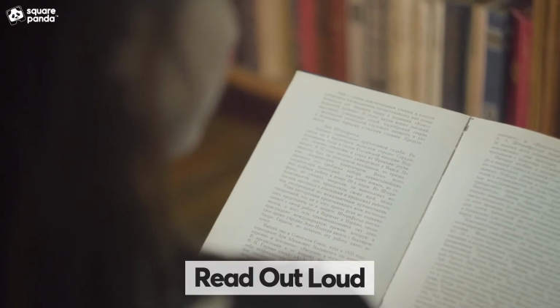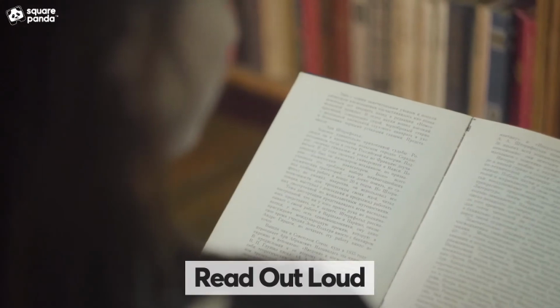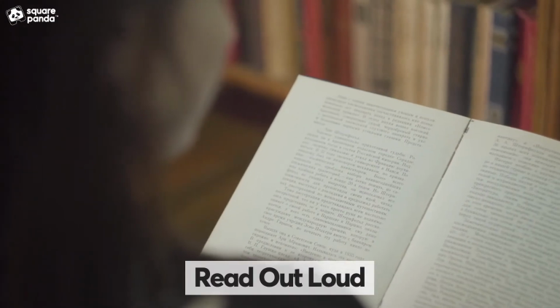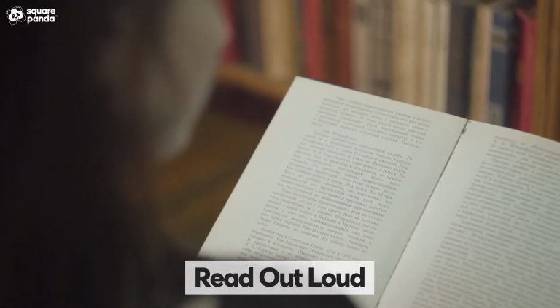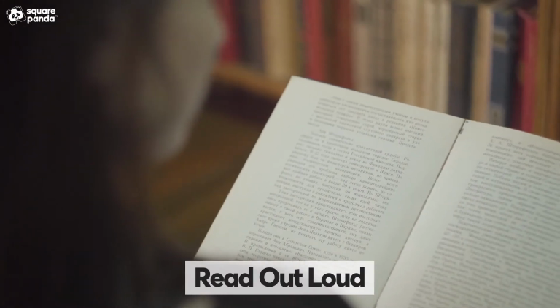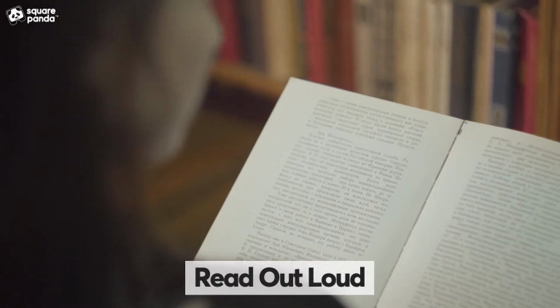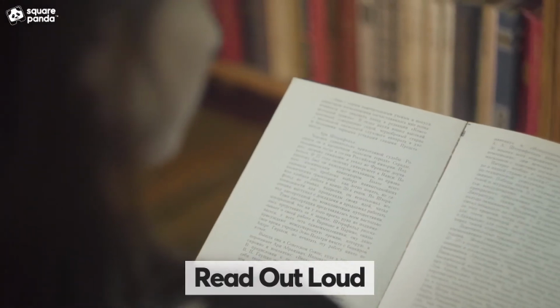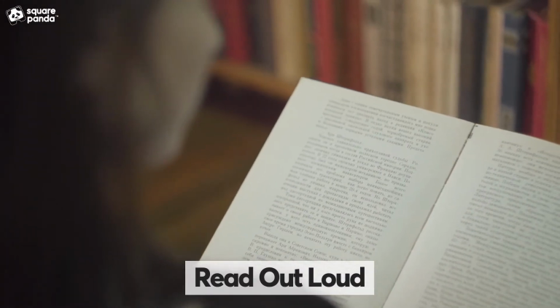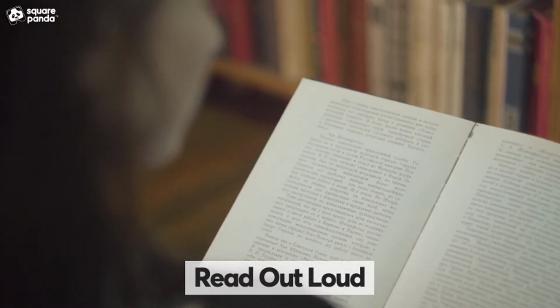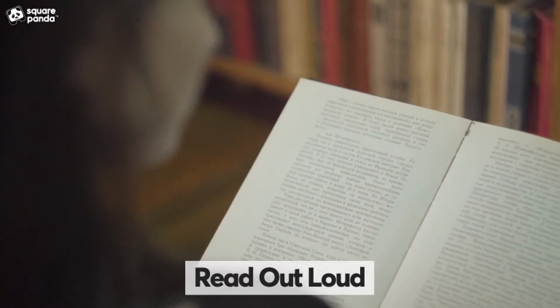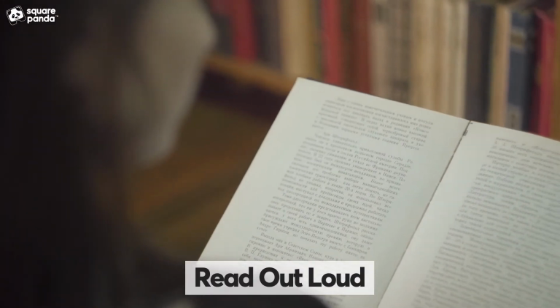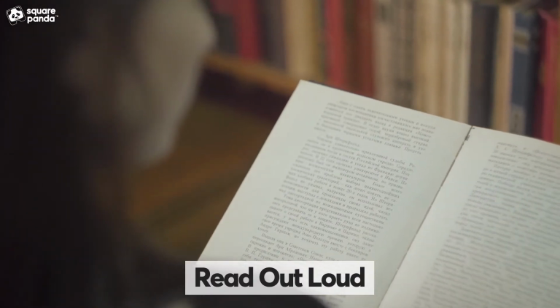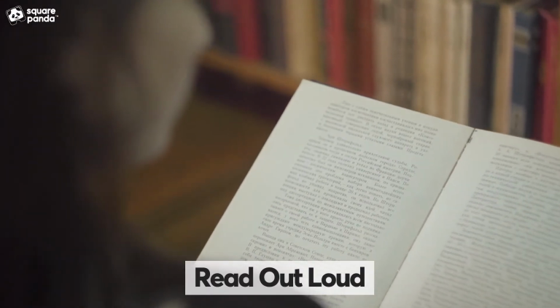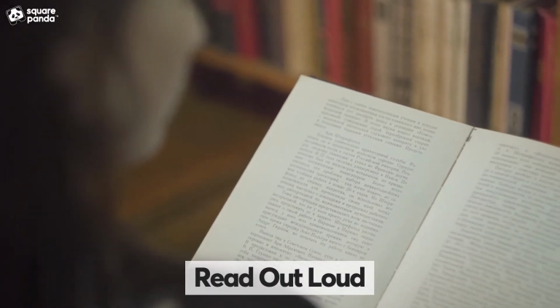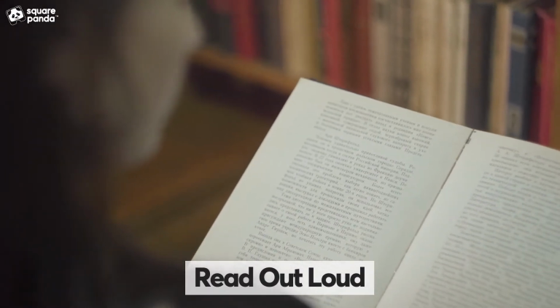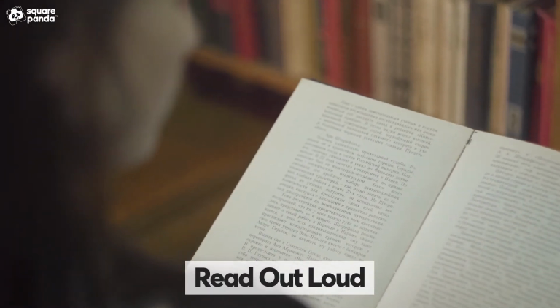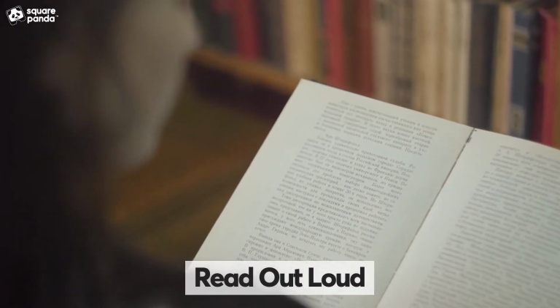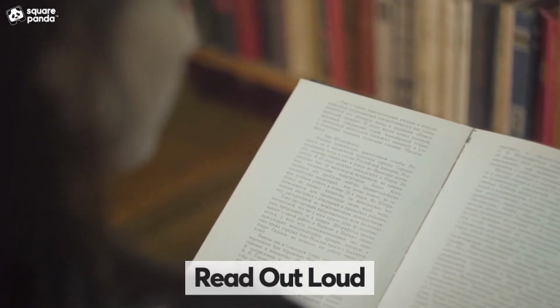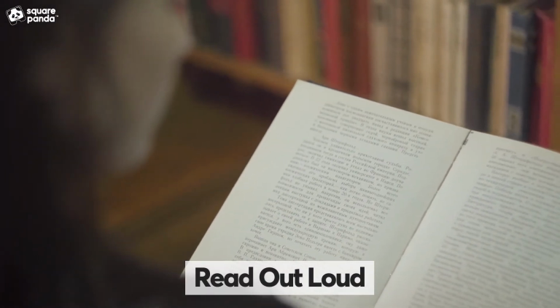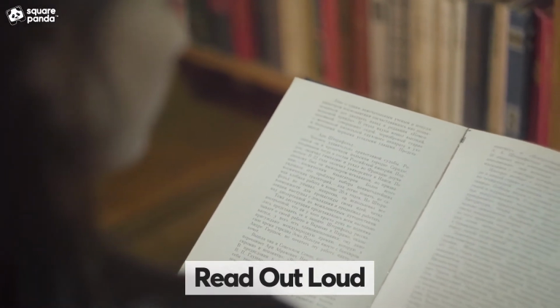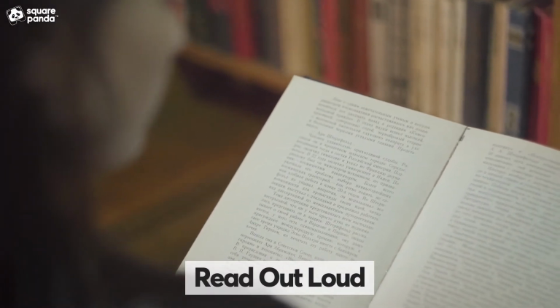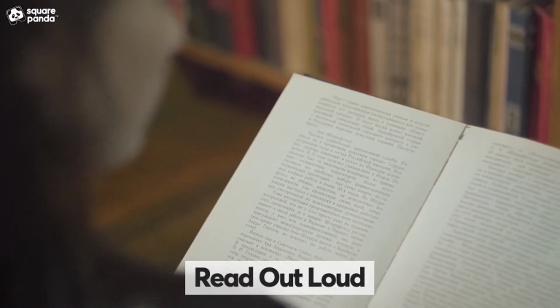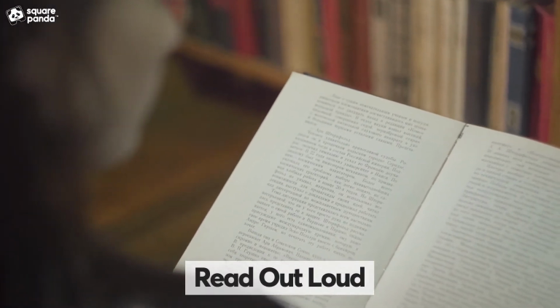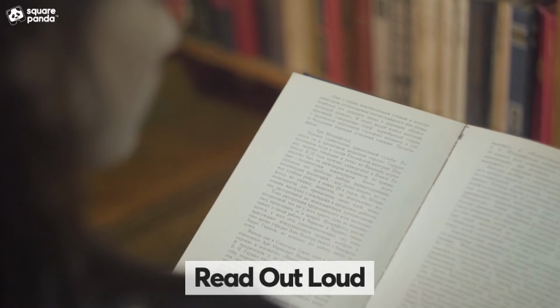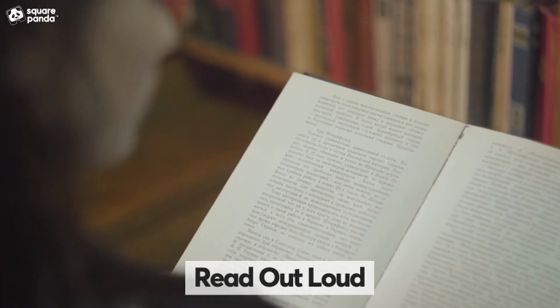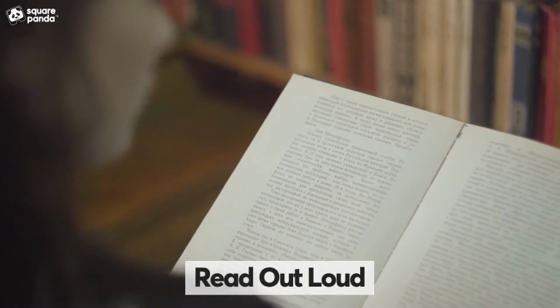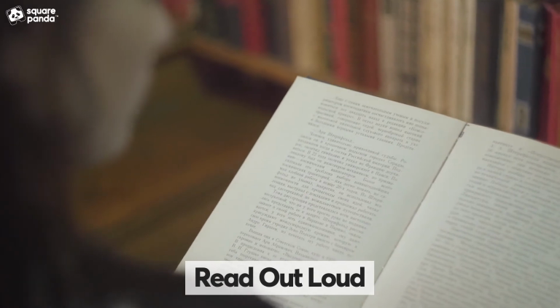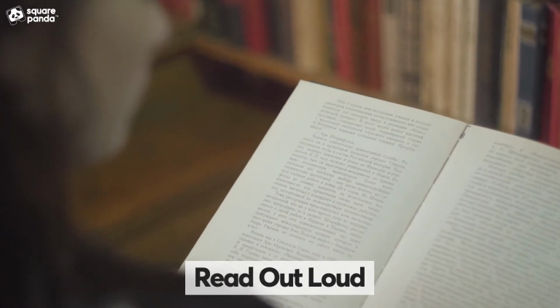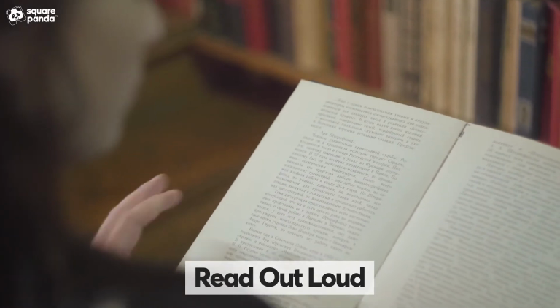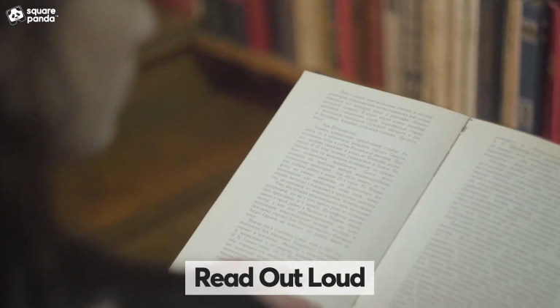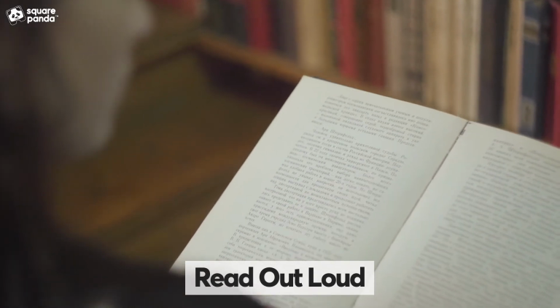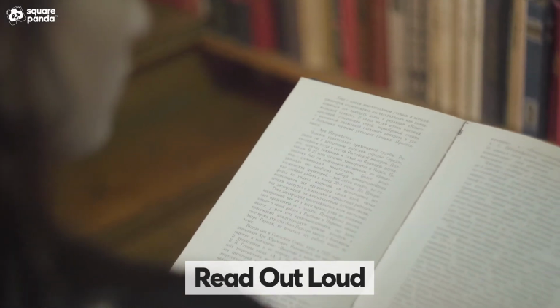Rehearsal is valuable in learning and remembering. Practicing by yourself and using your own voice can help you retain information much better.